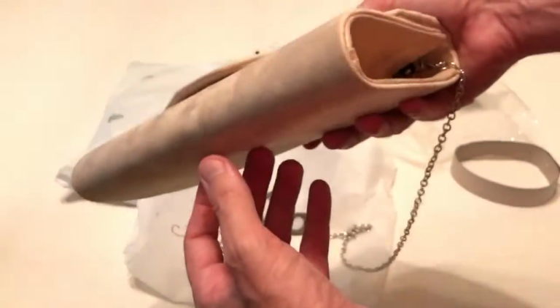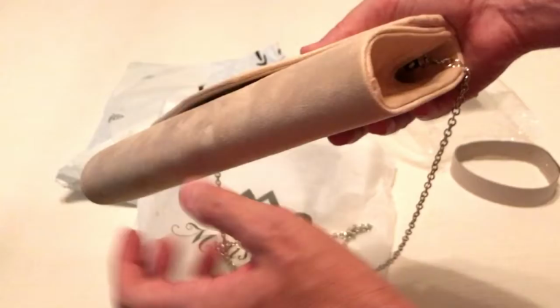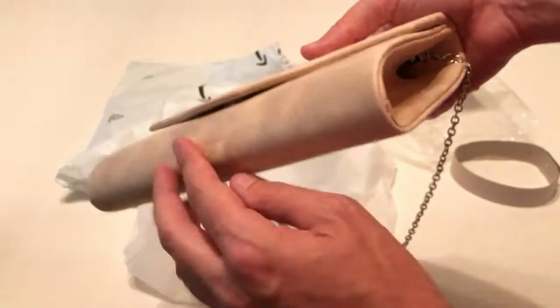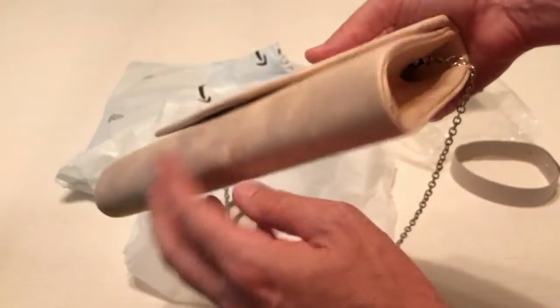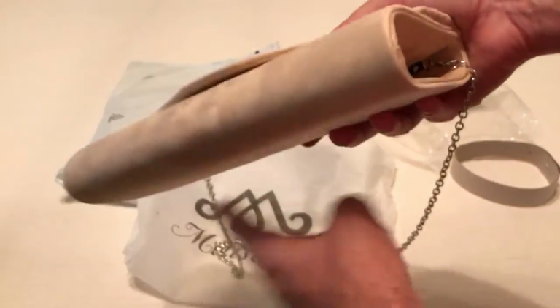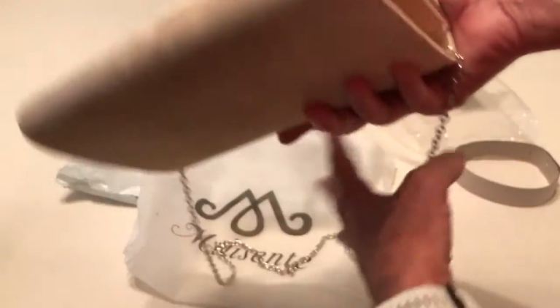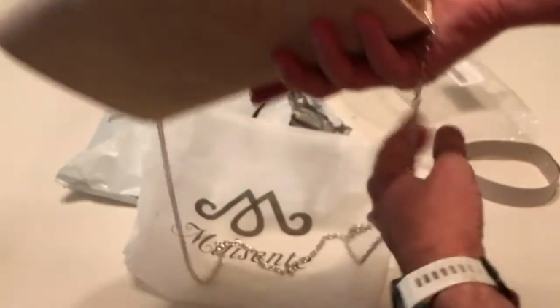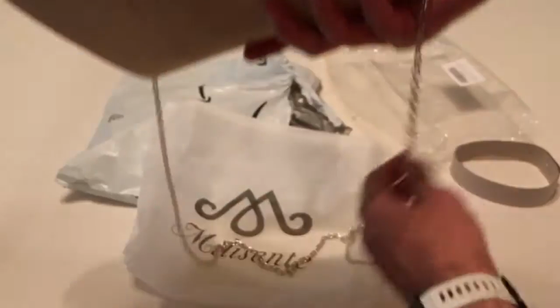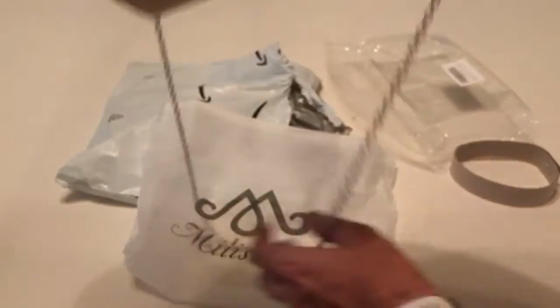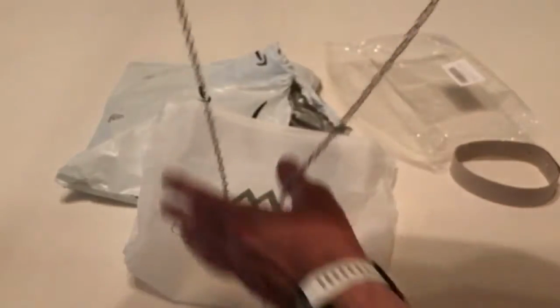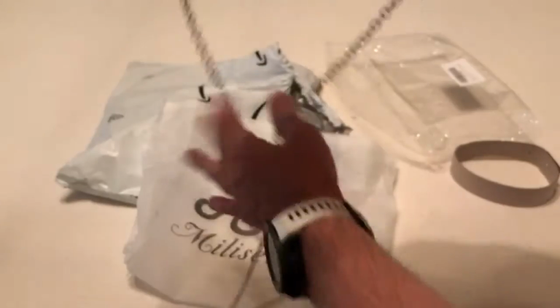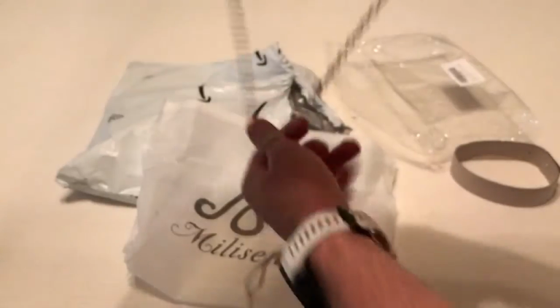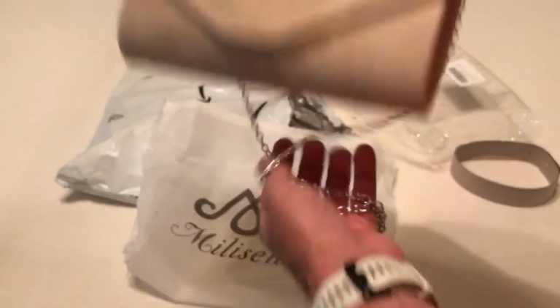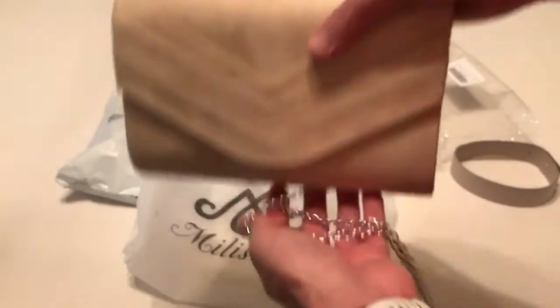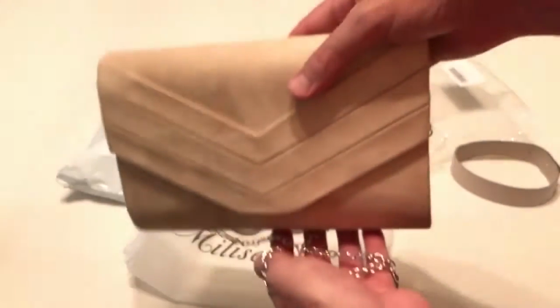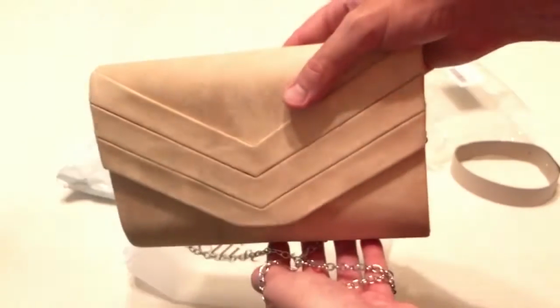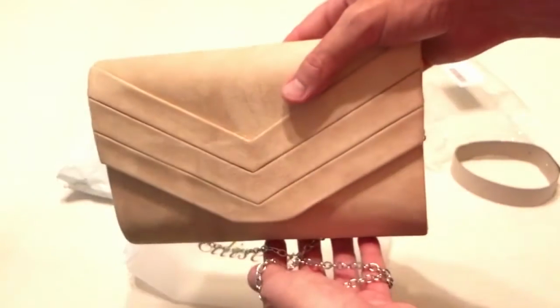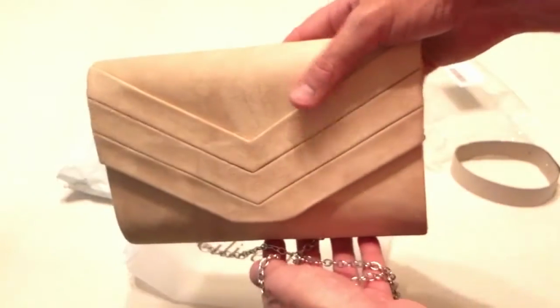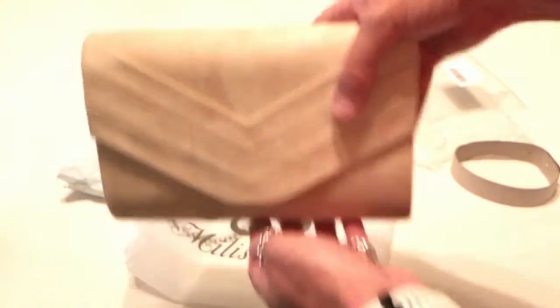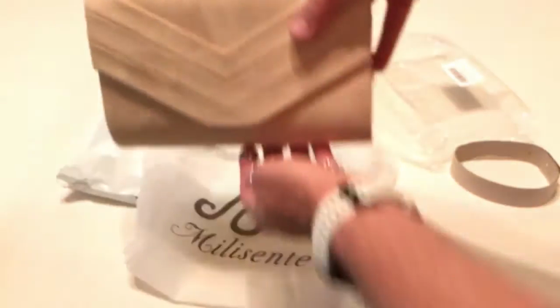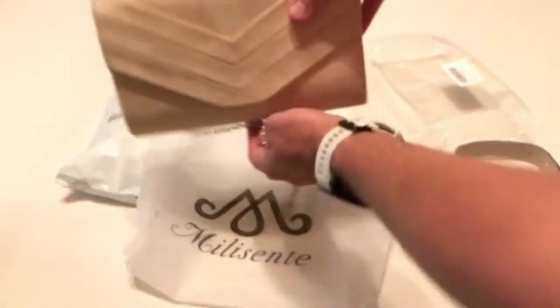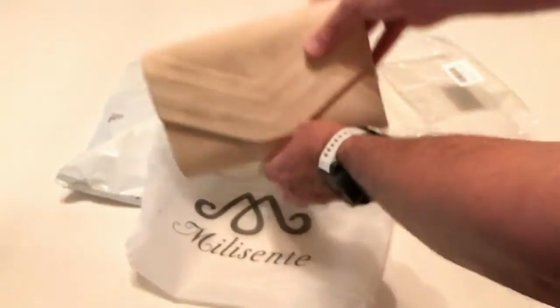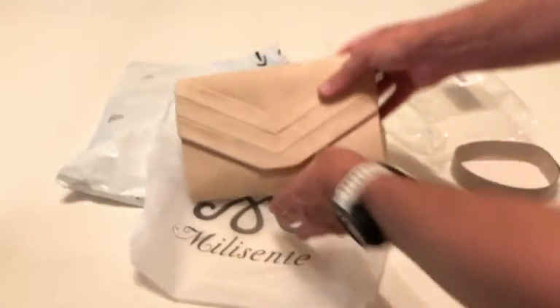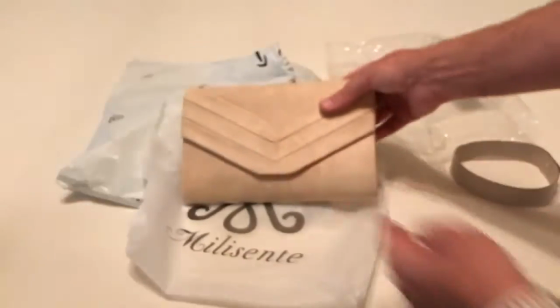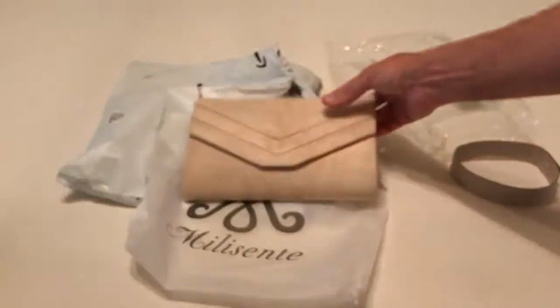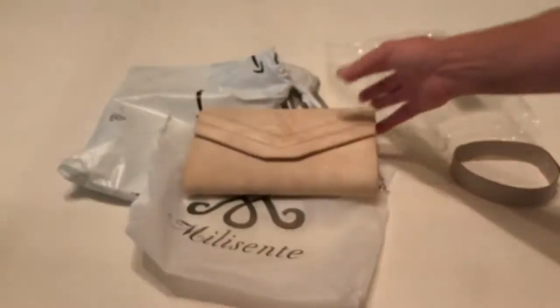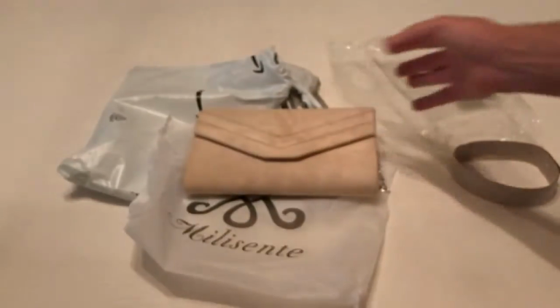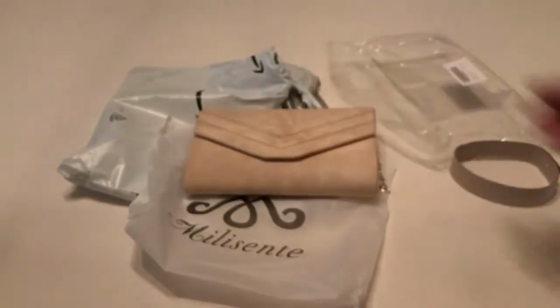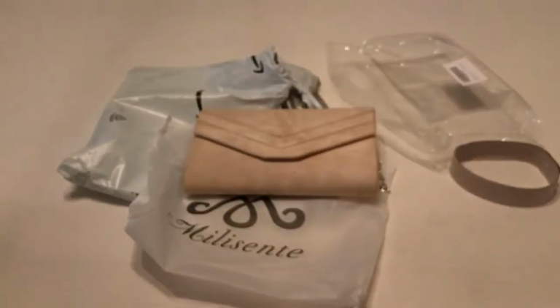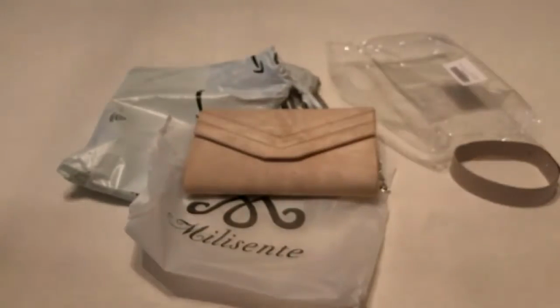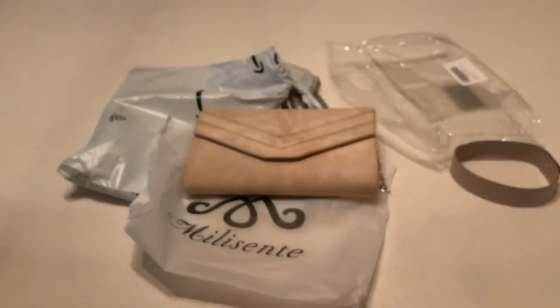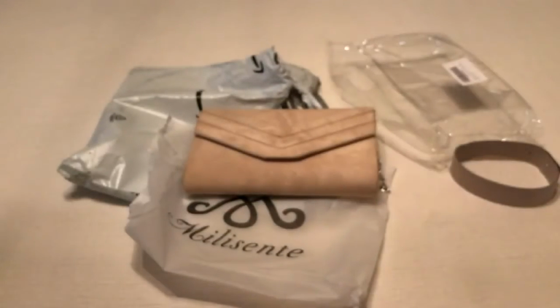The snap feels like it's magnetic as well. Anyway, that's a quick unboxing — I hope it helps.